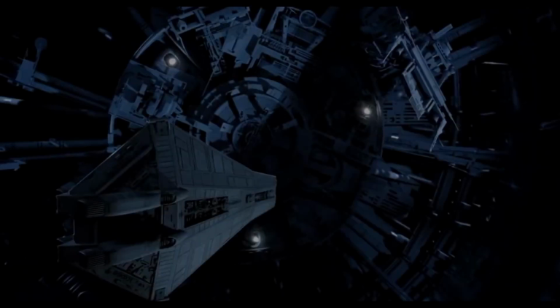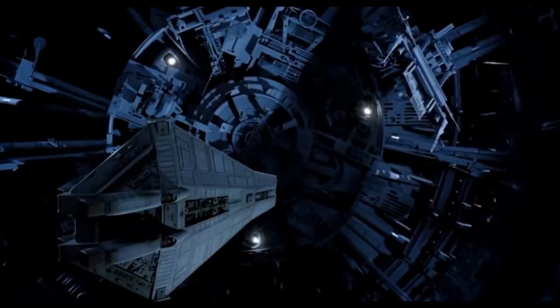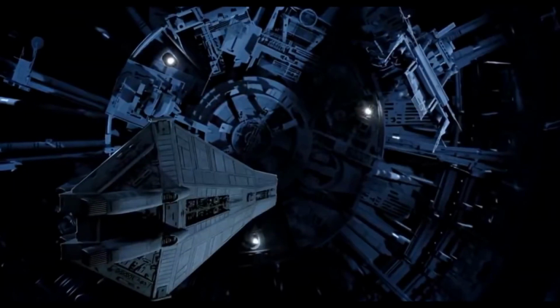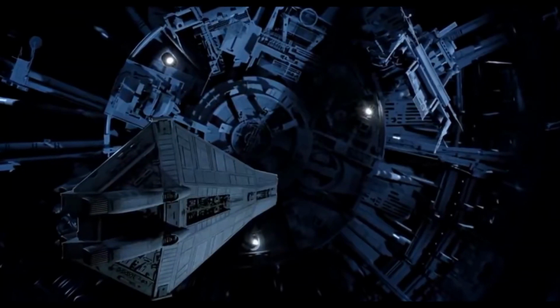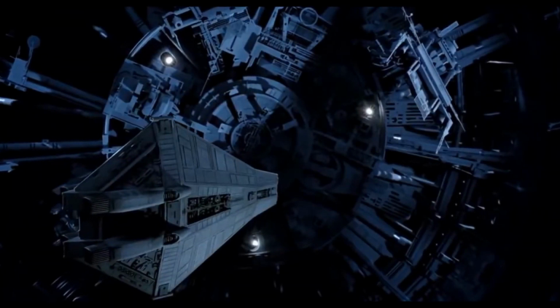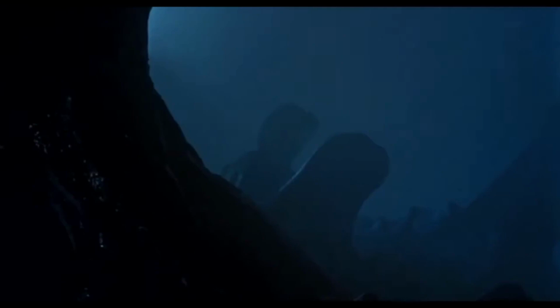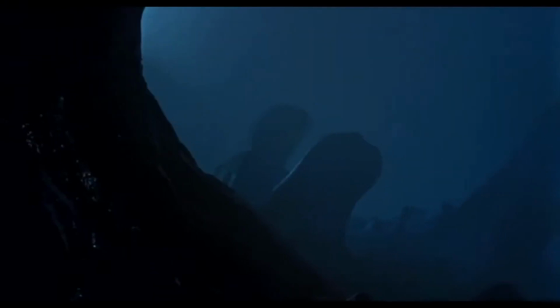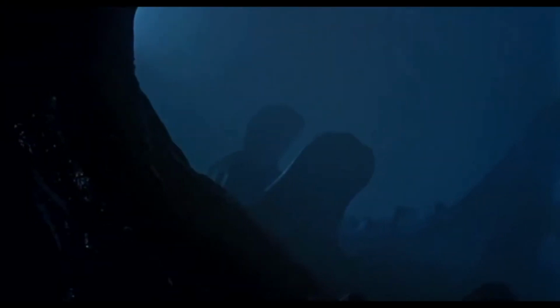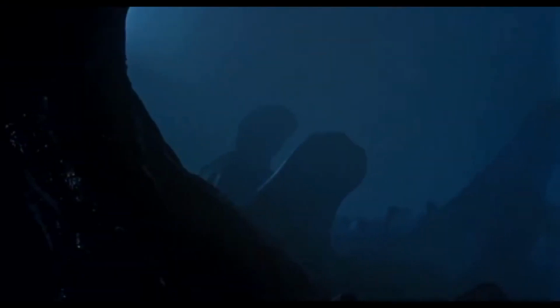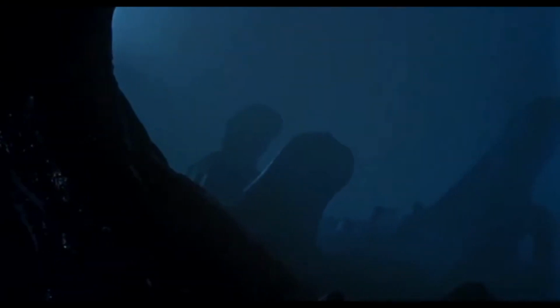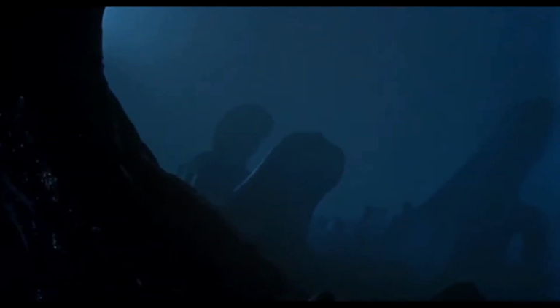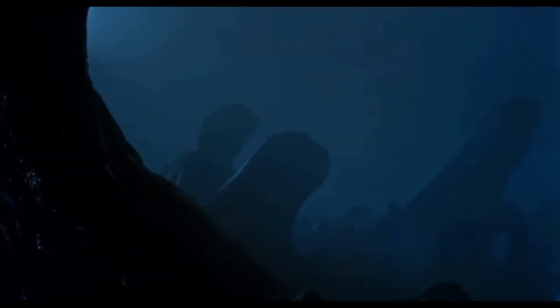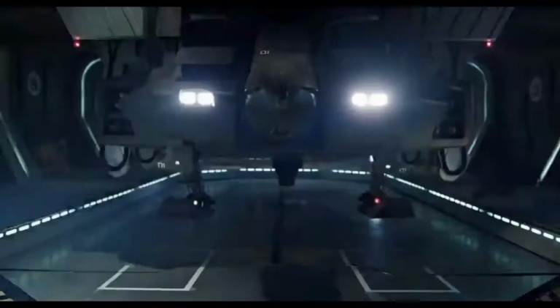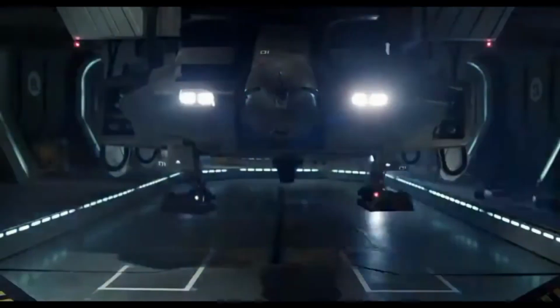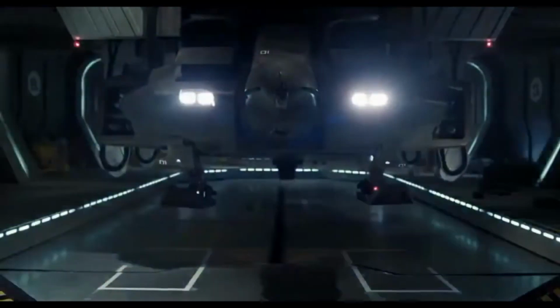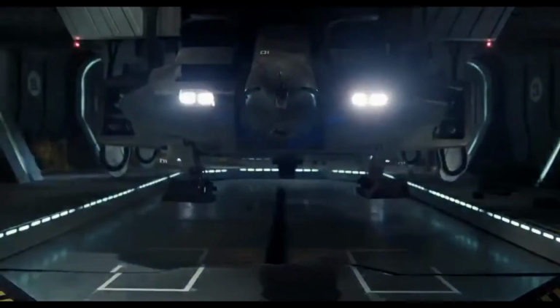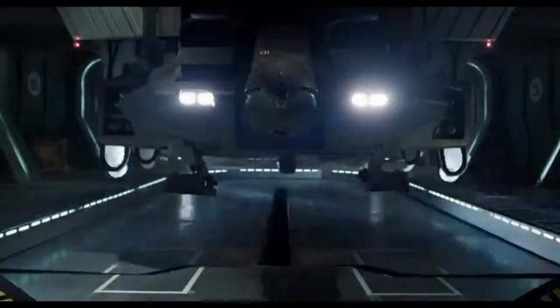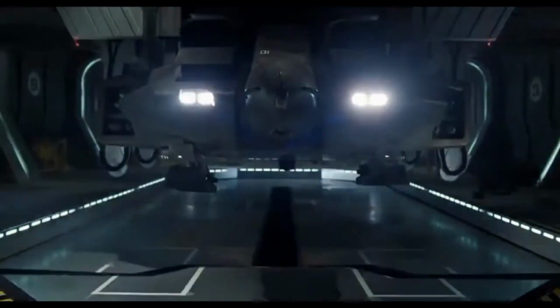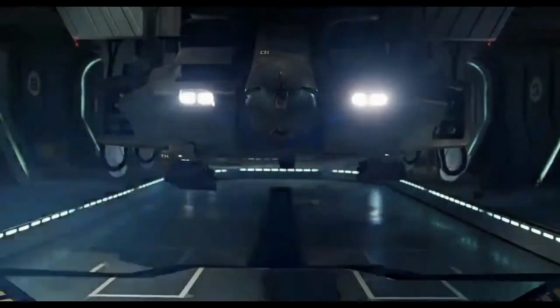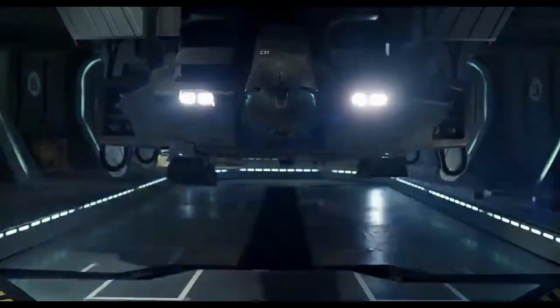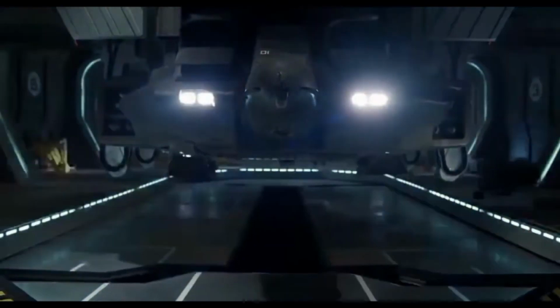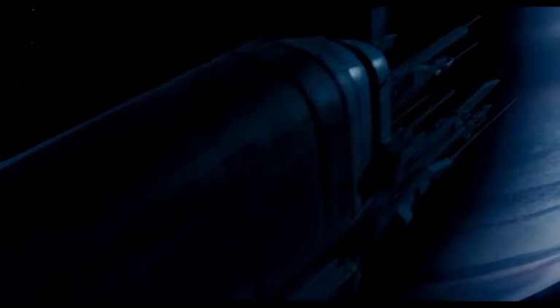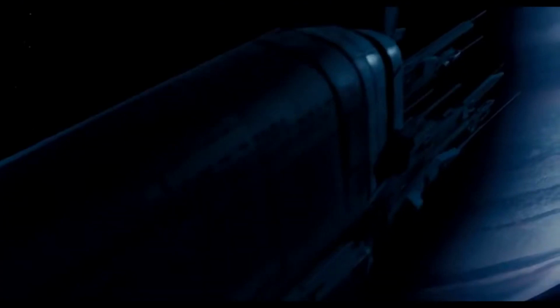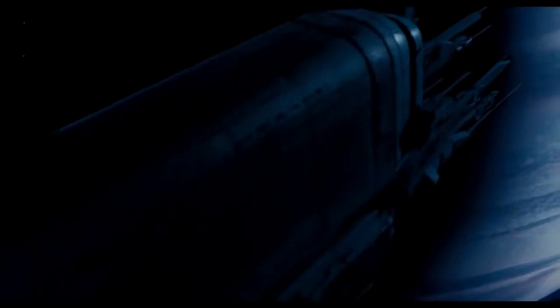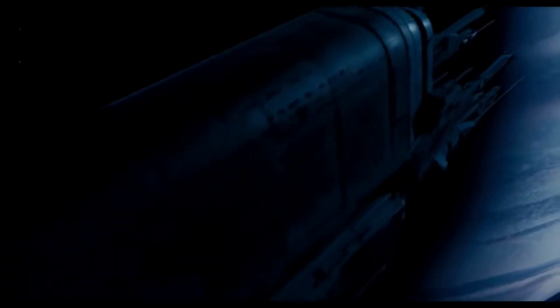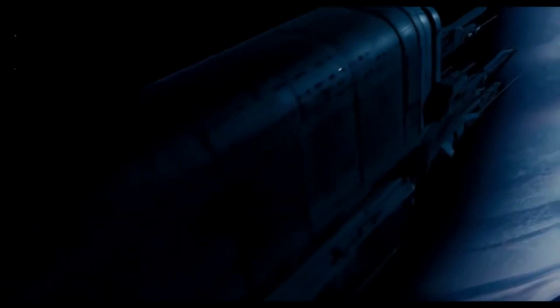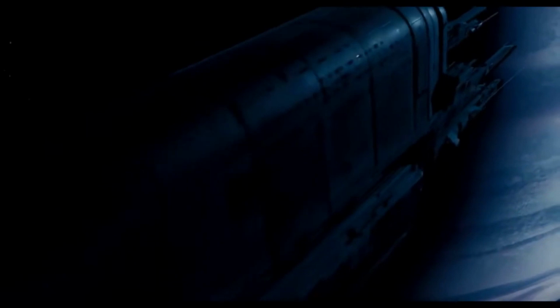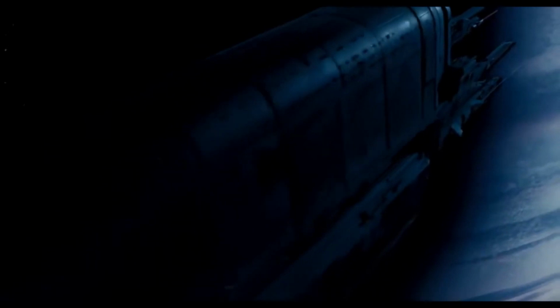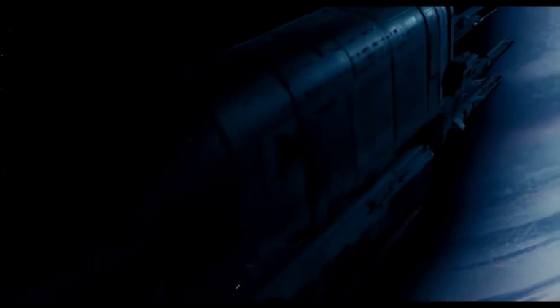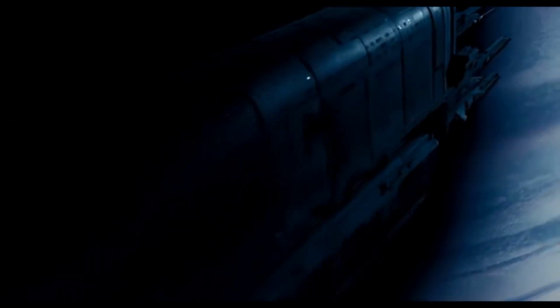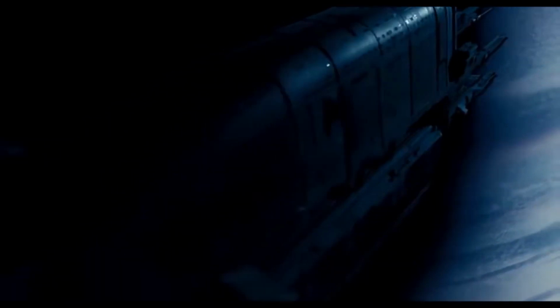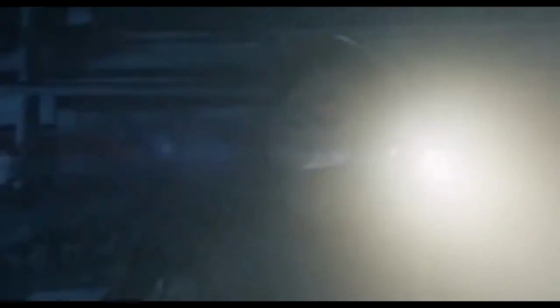My name is Mark, welcome back to Xenomorph Universe and we're looking at the dropship.